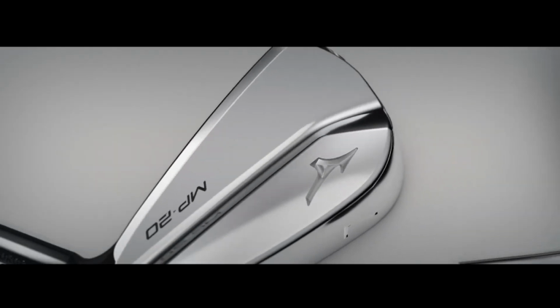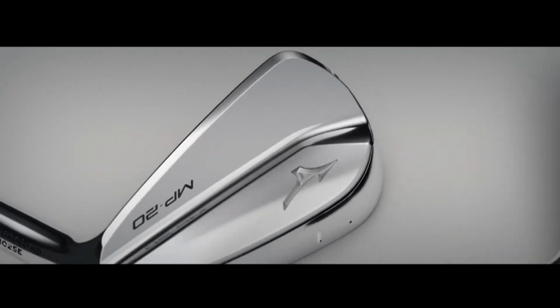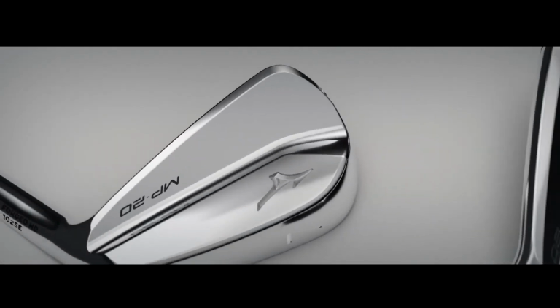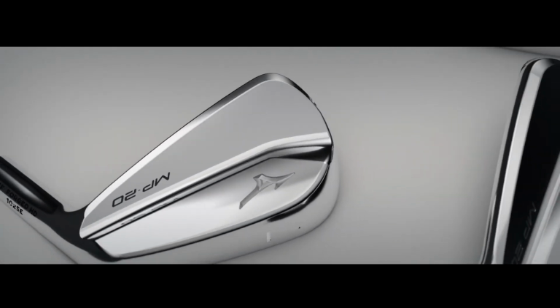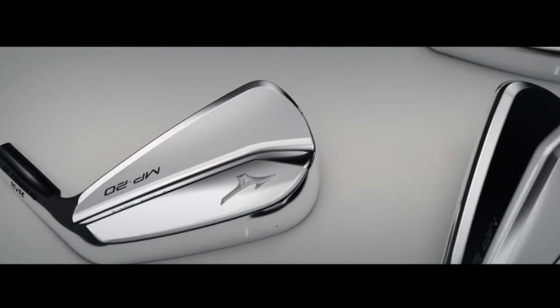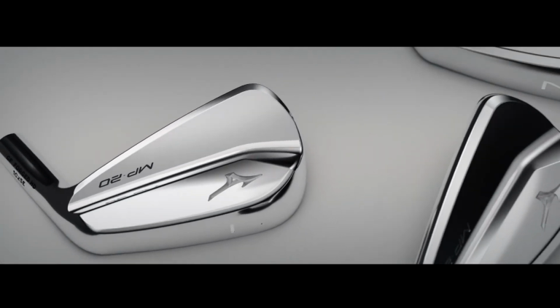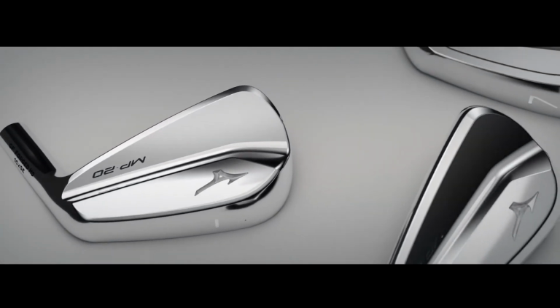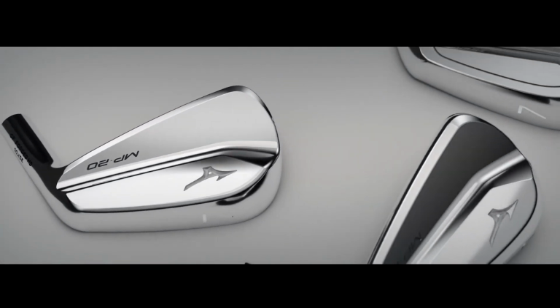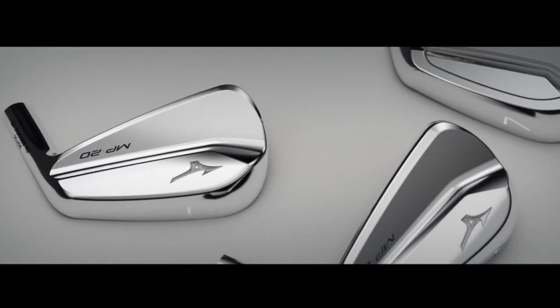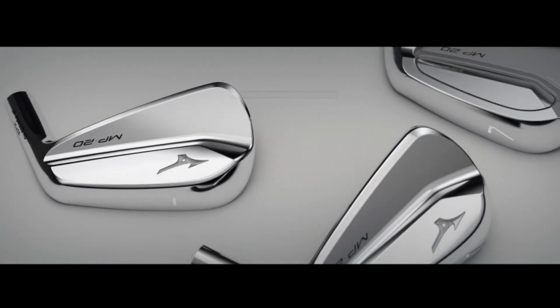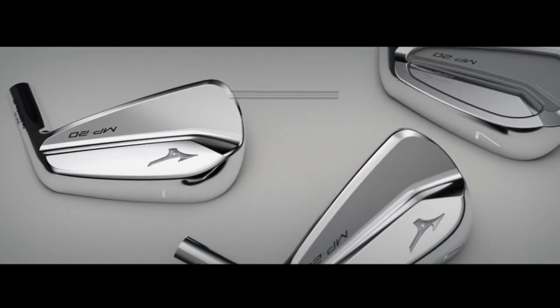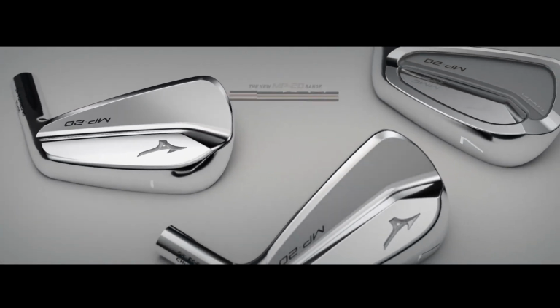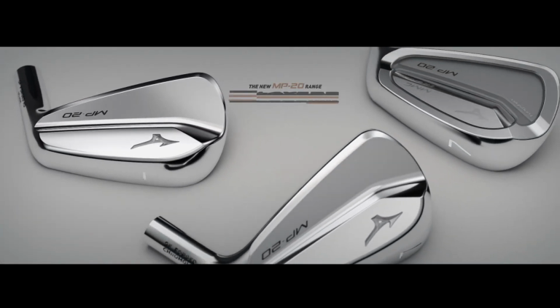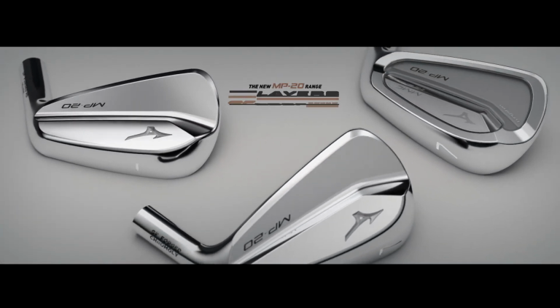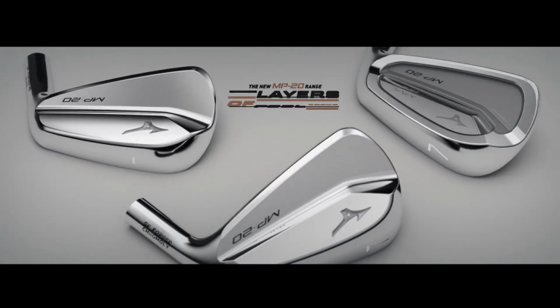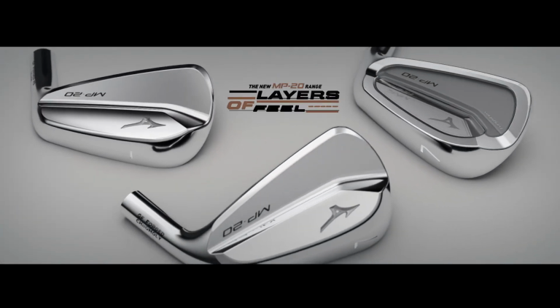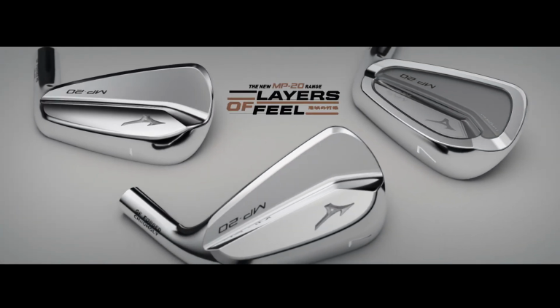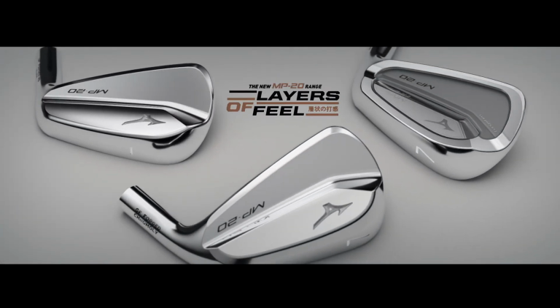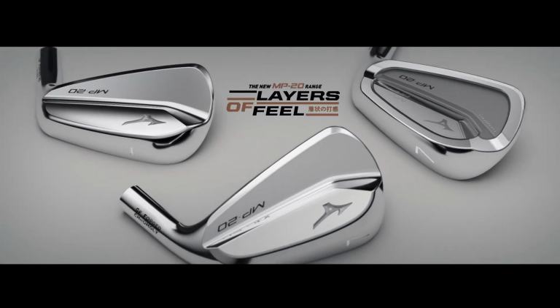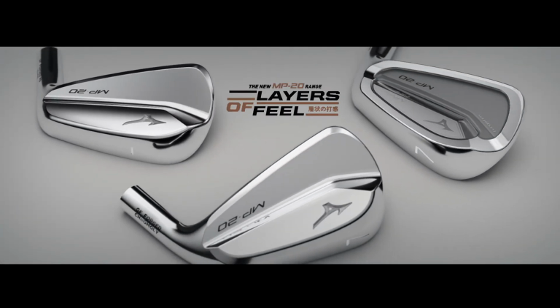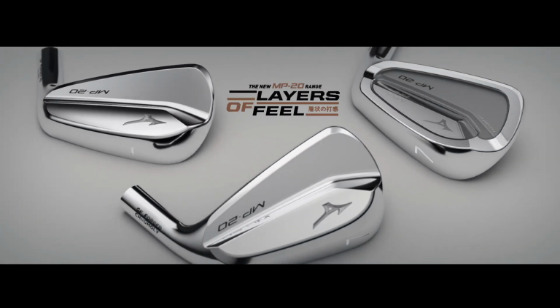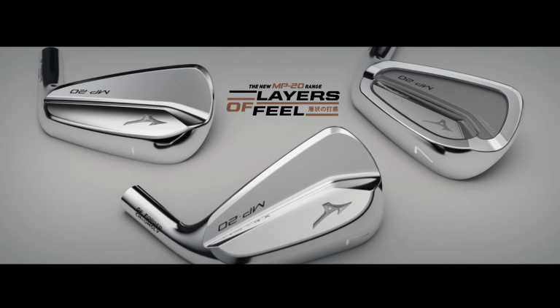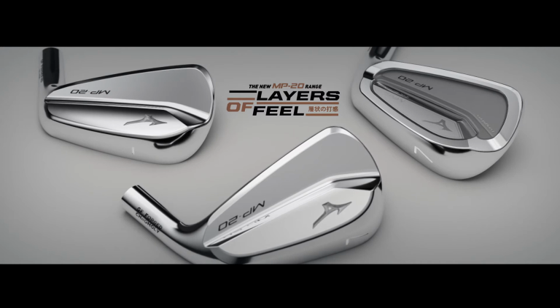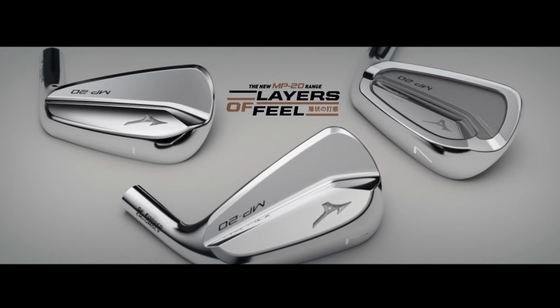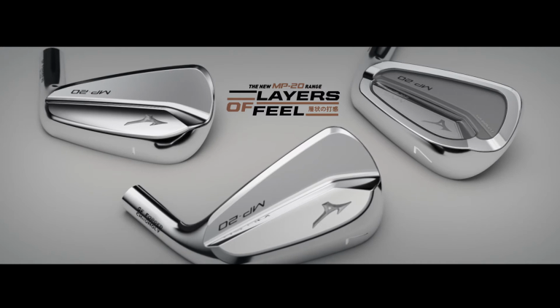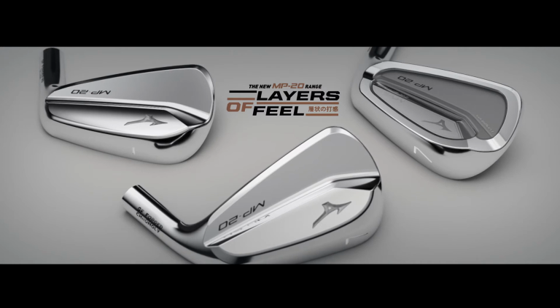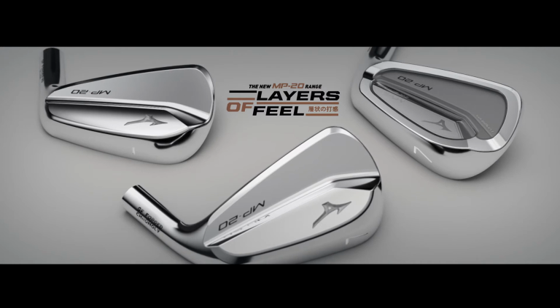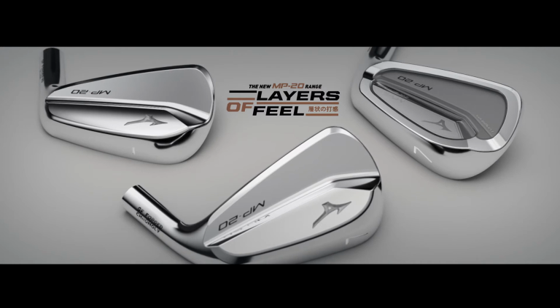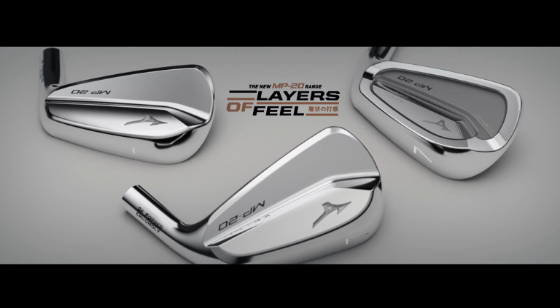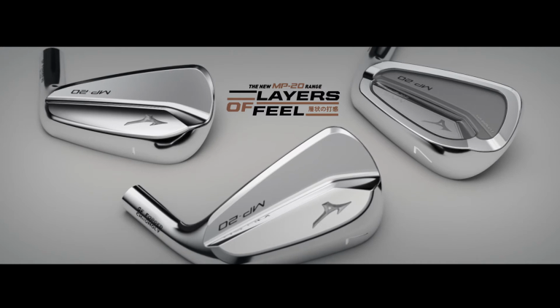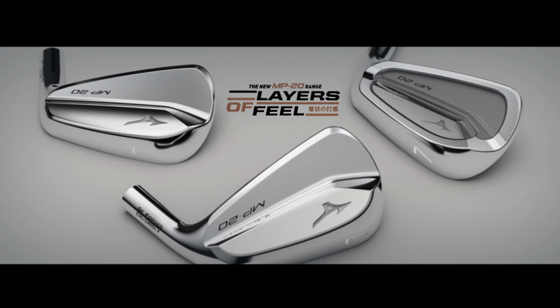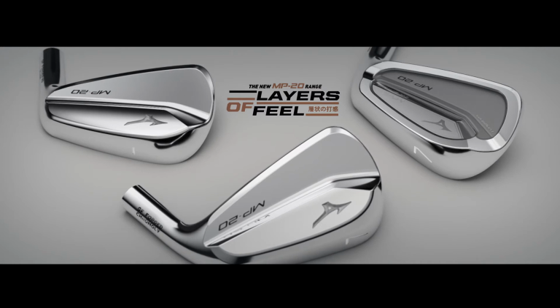So, while many mimic the look of classic Mizuno irons, only we deliver the feel.